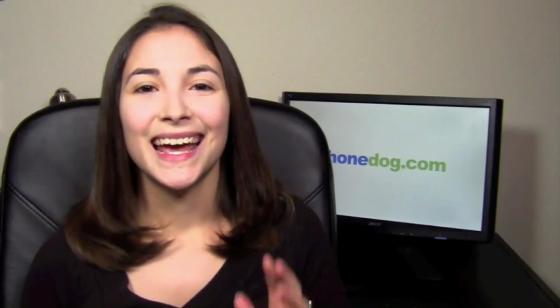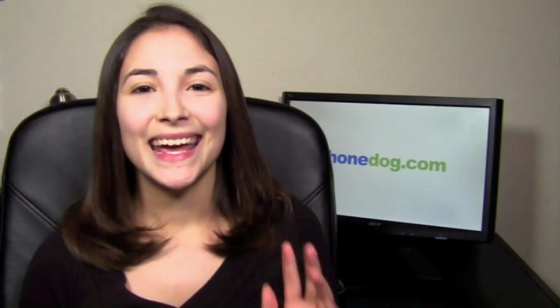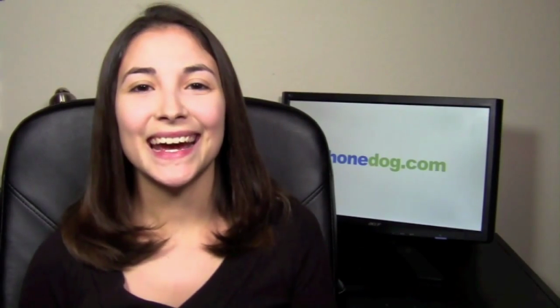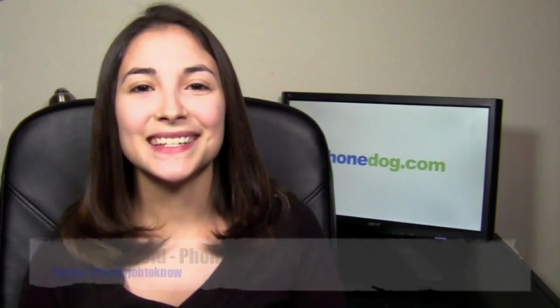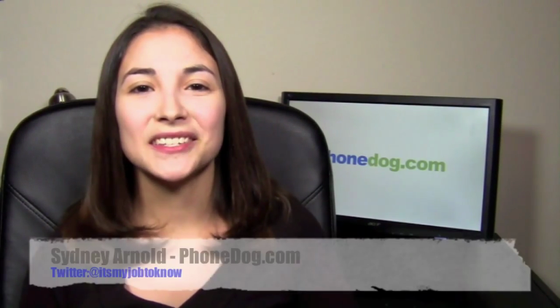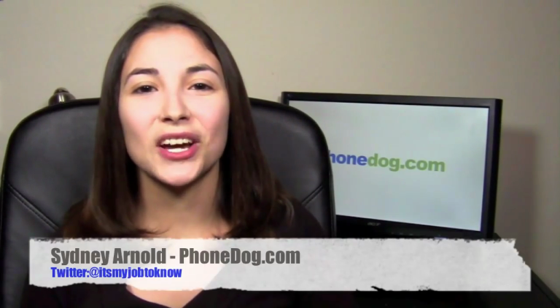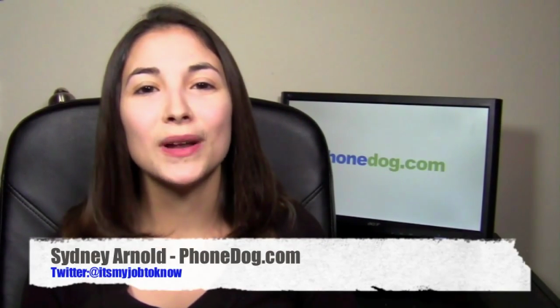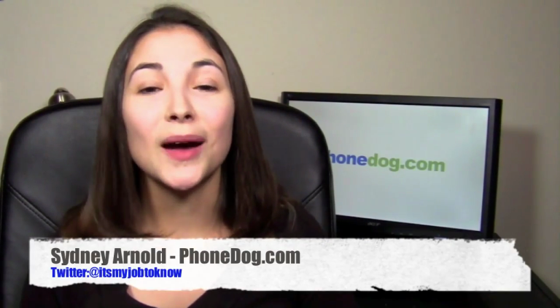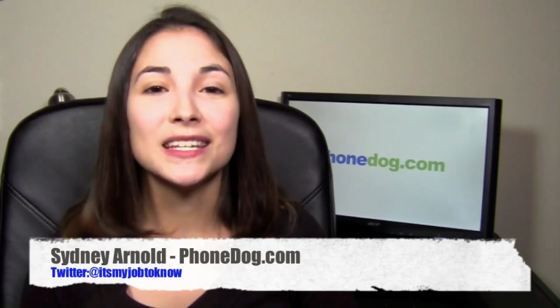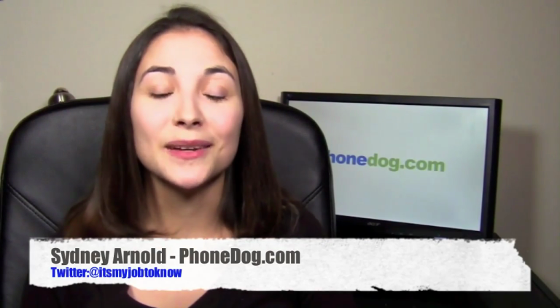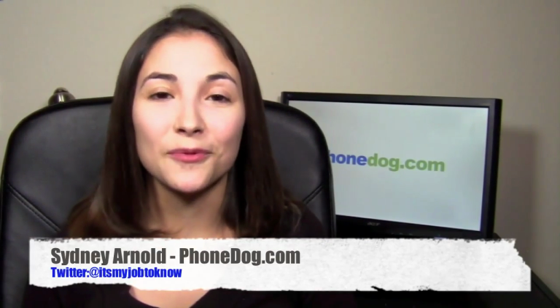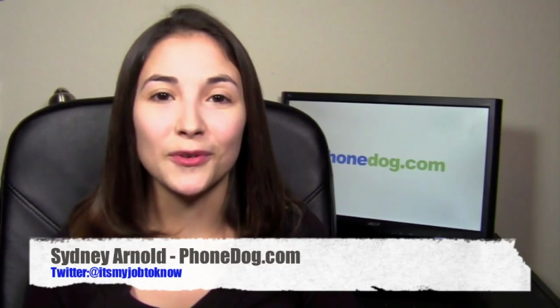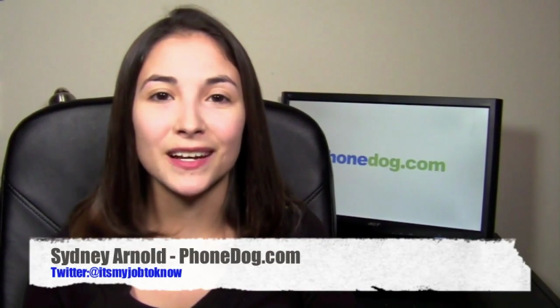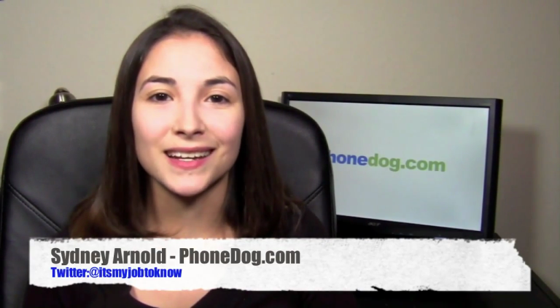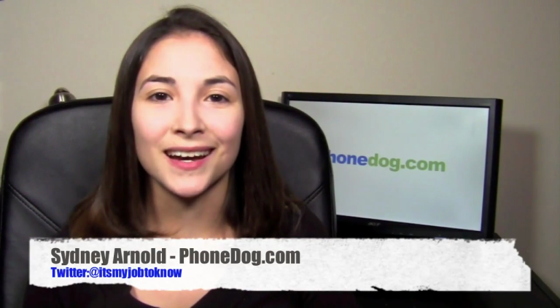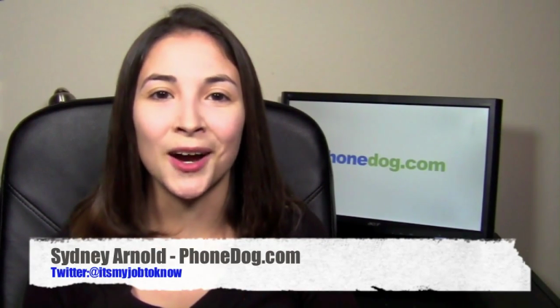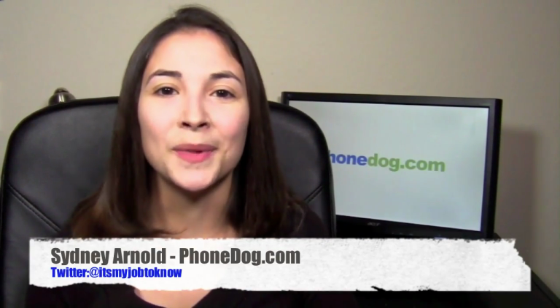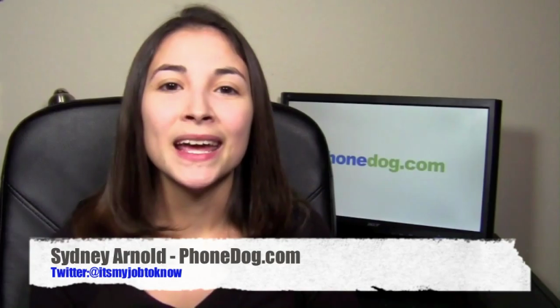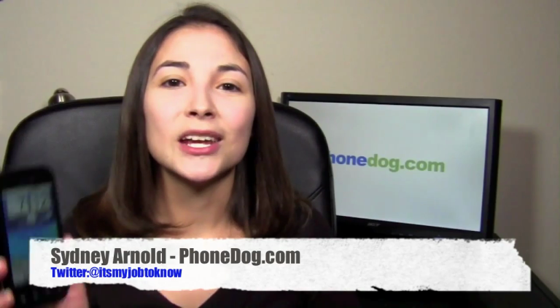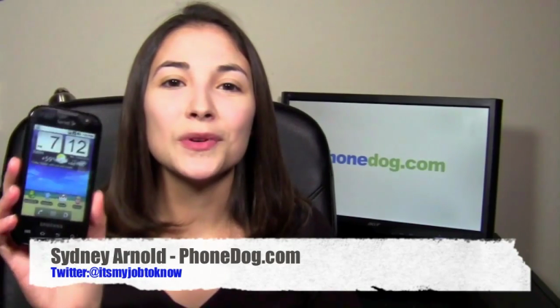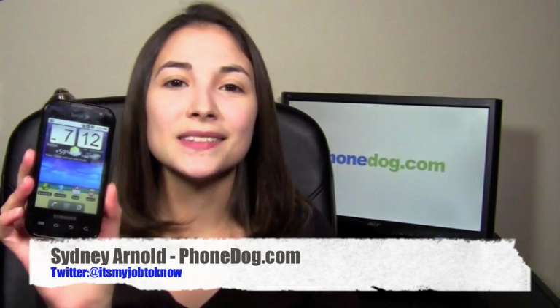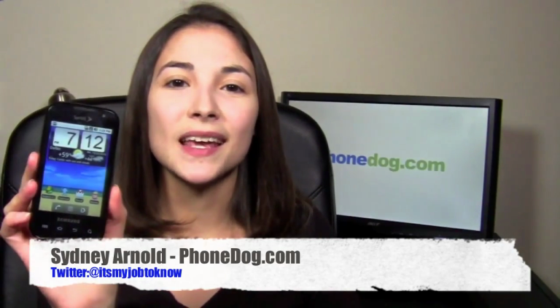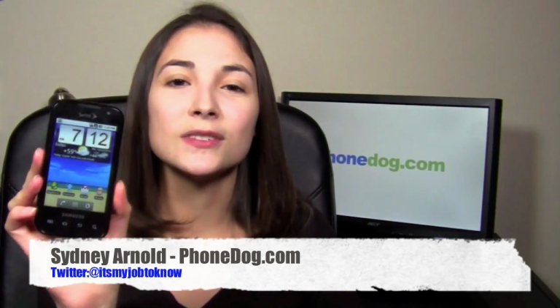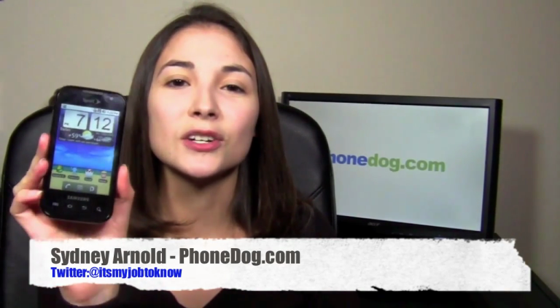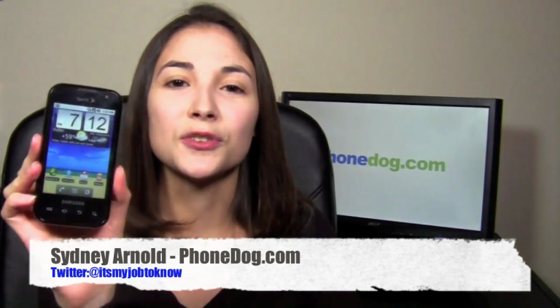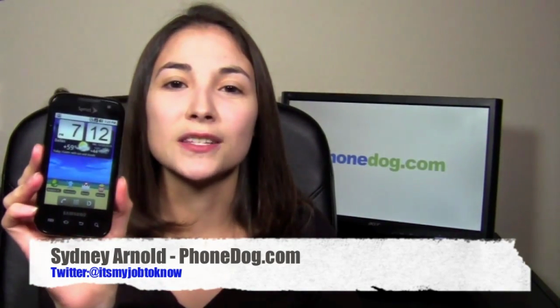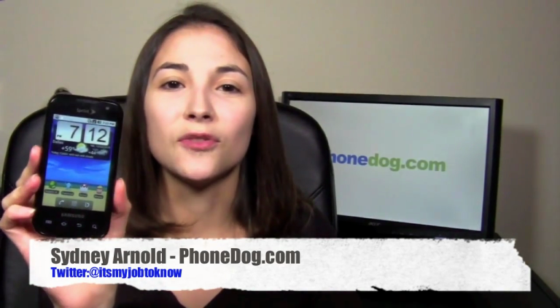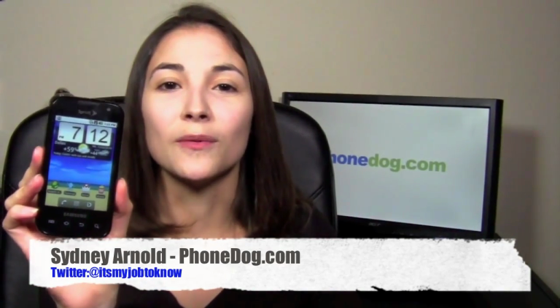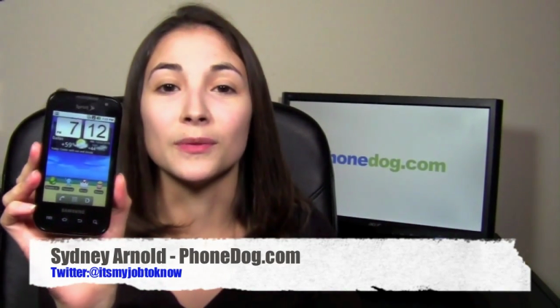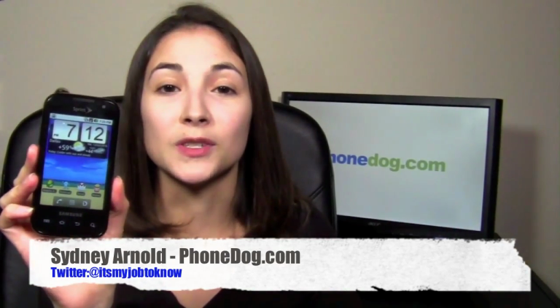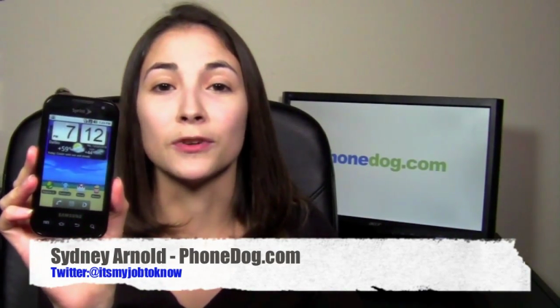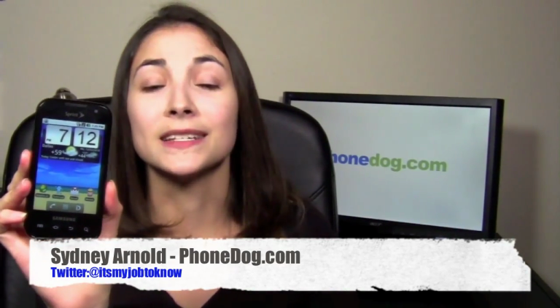Hey guys, how's it going? I'm Sydney from phonedog.com, here with a Samsung Transform from Sprint.